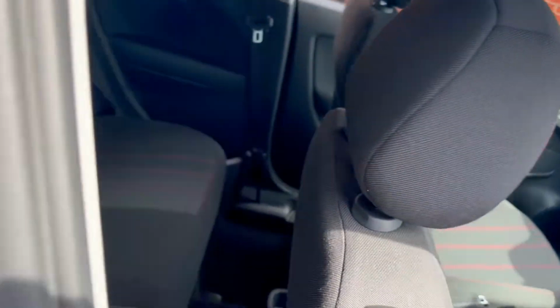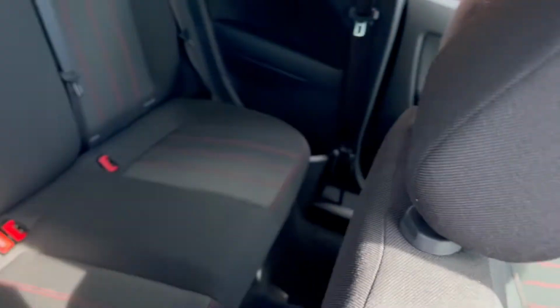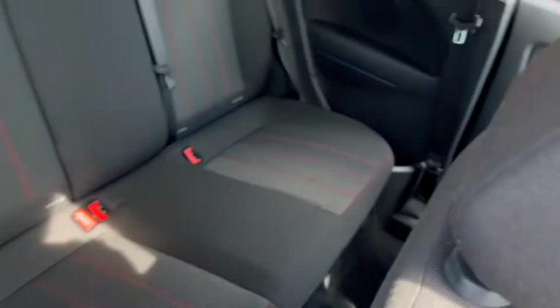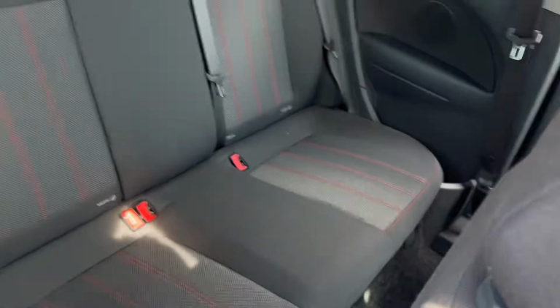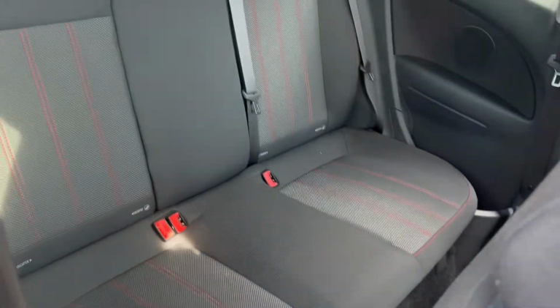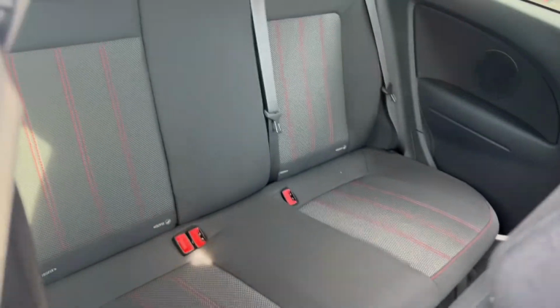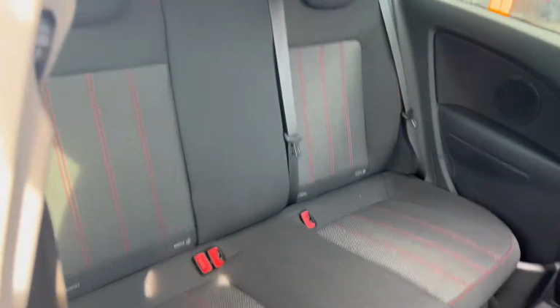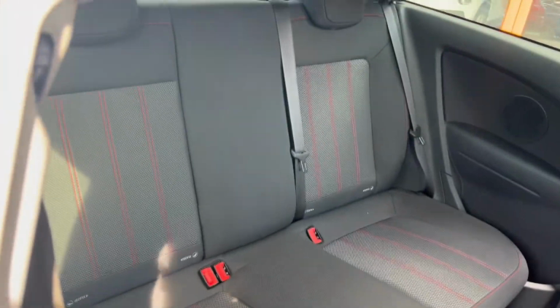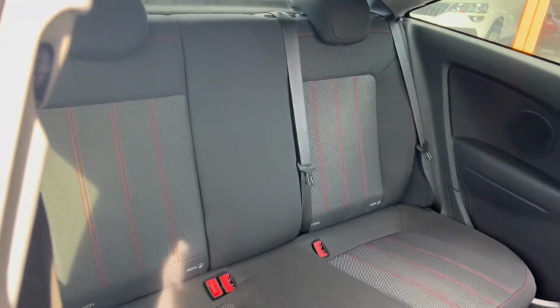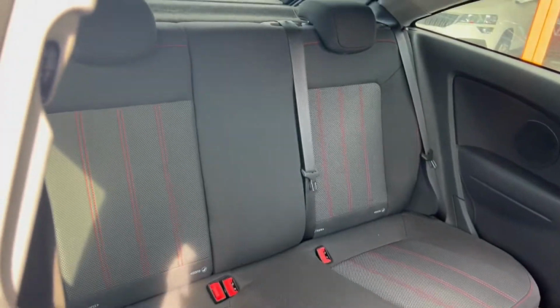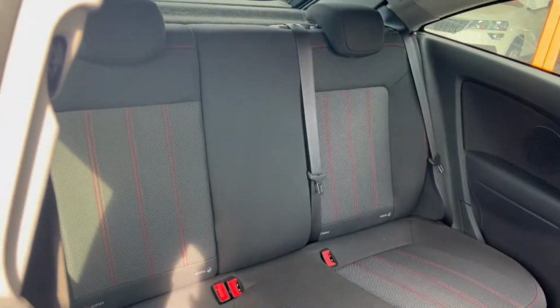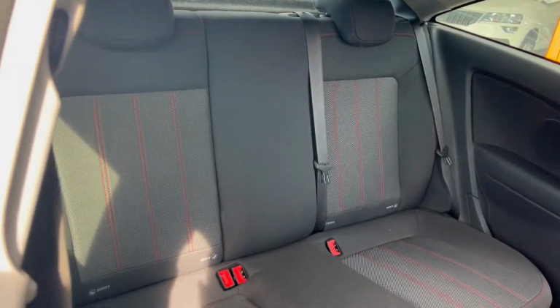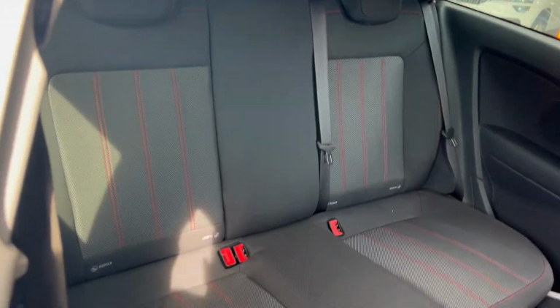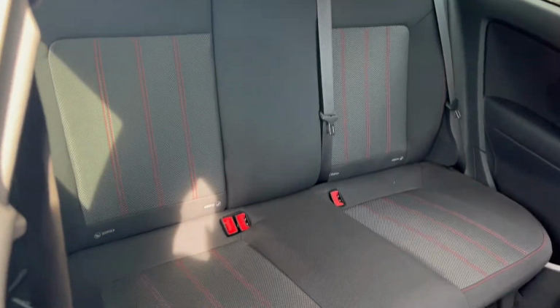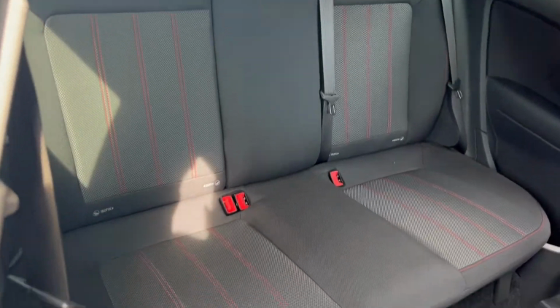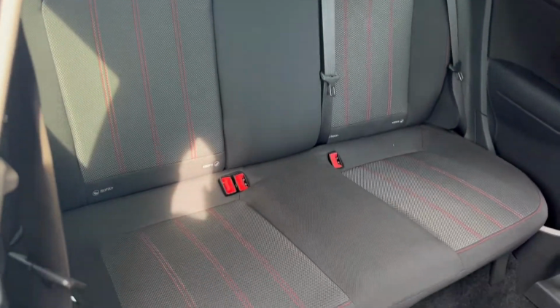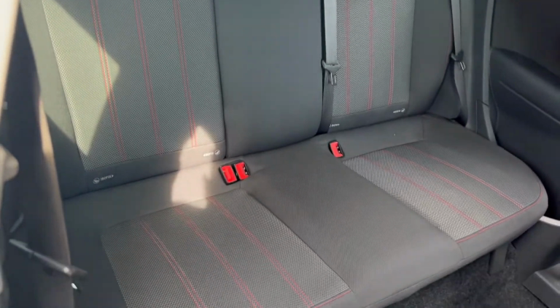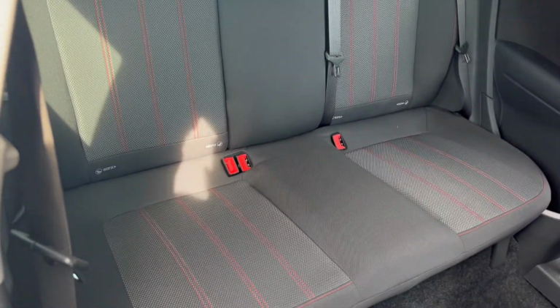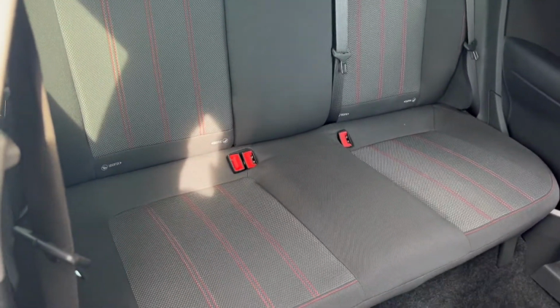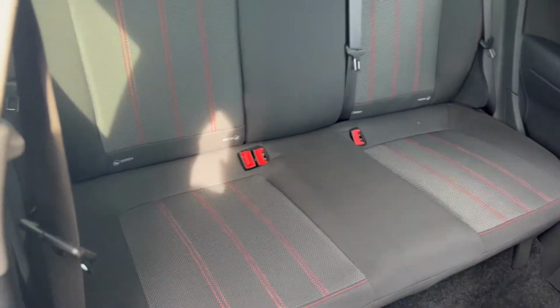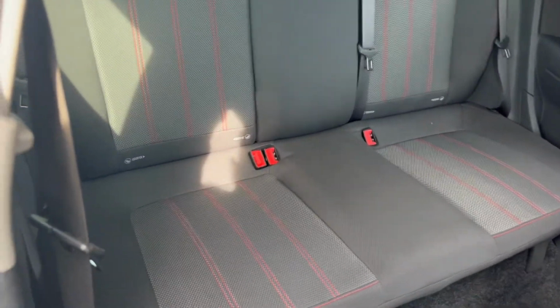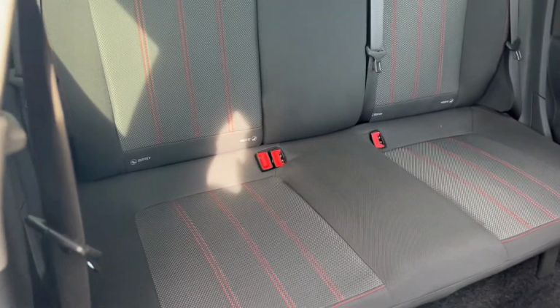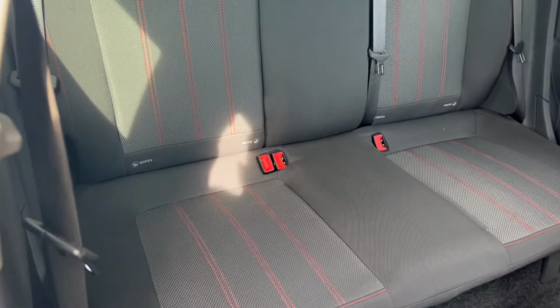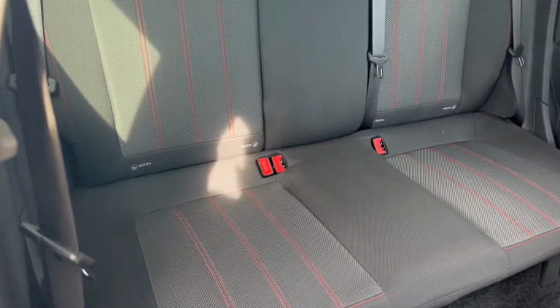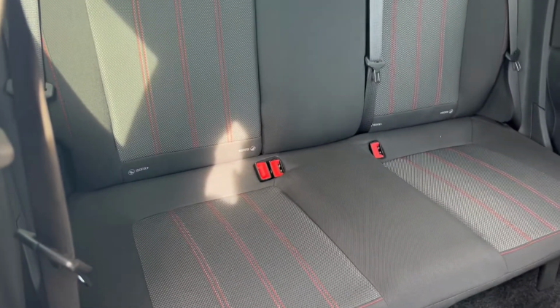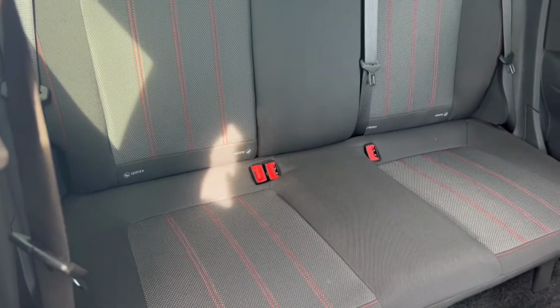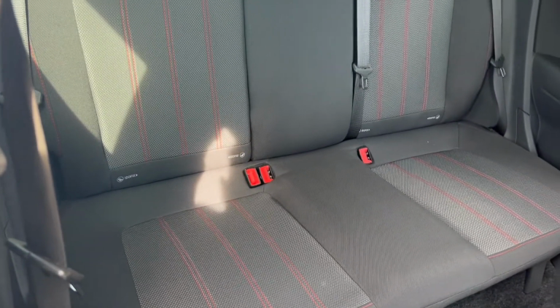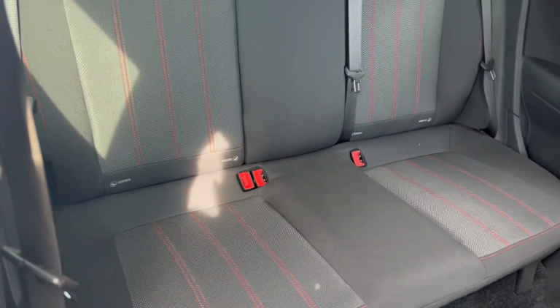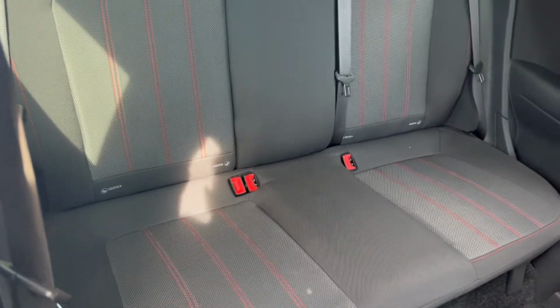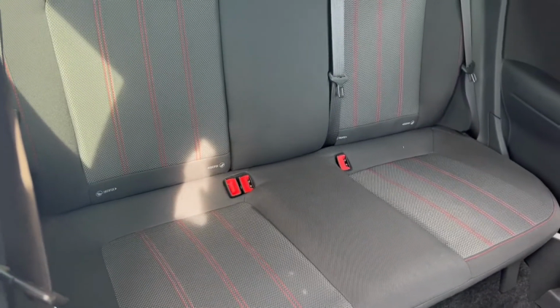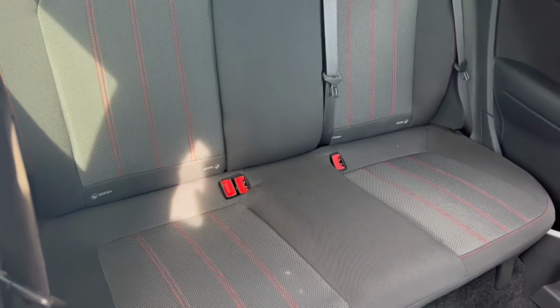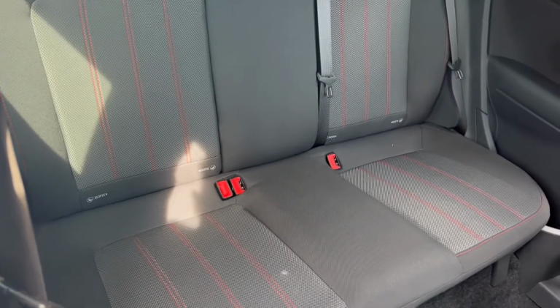Moving on into the rear seats, you'll get that same boot full upholstery with rear child seat ISOFIX points.